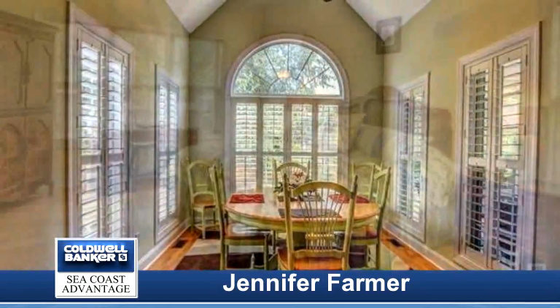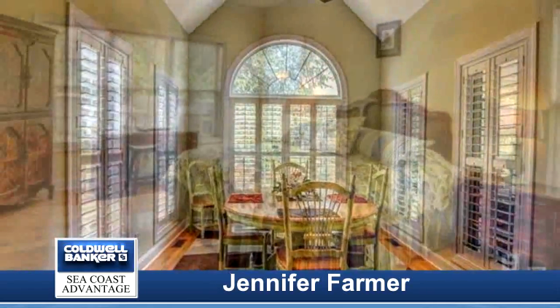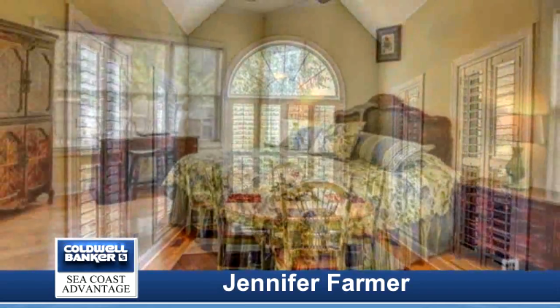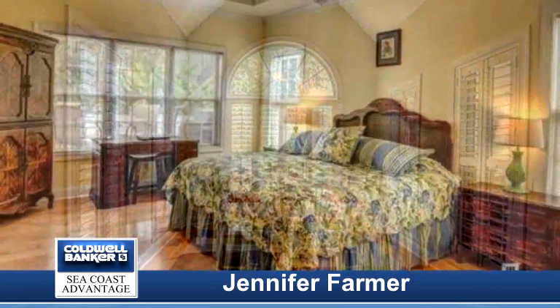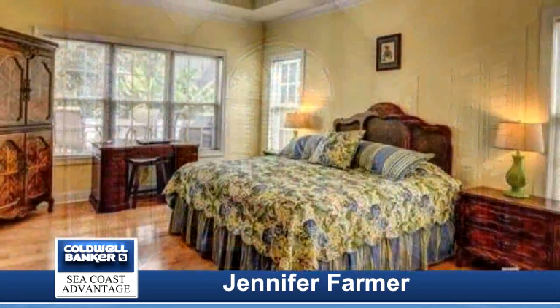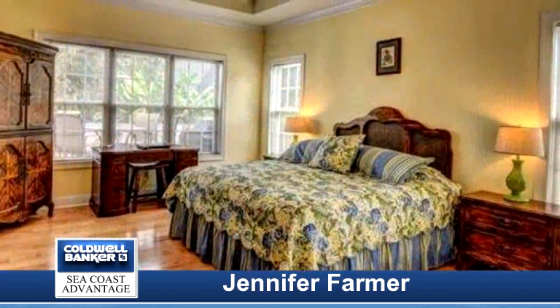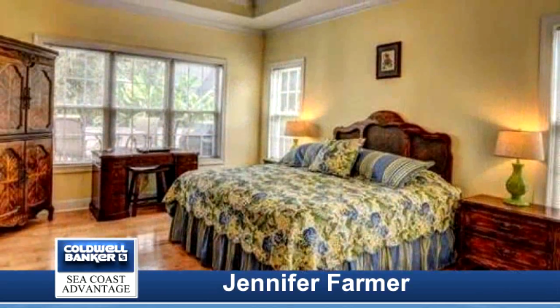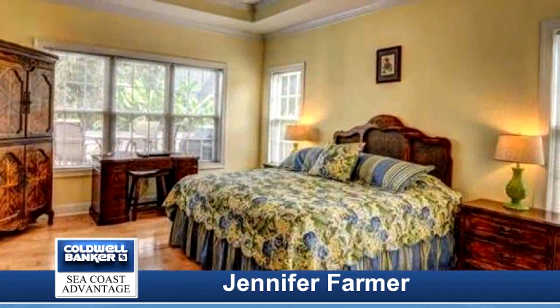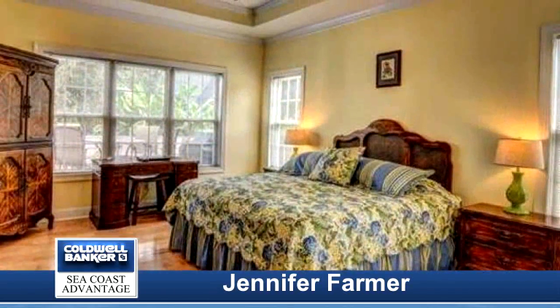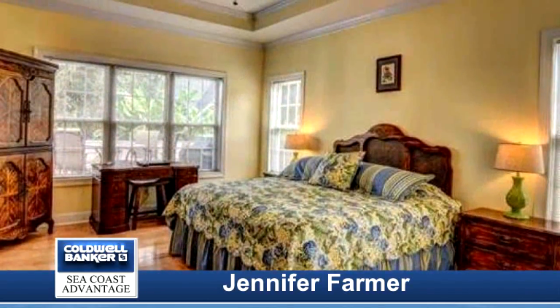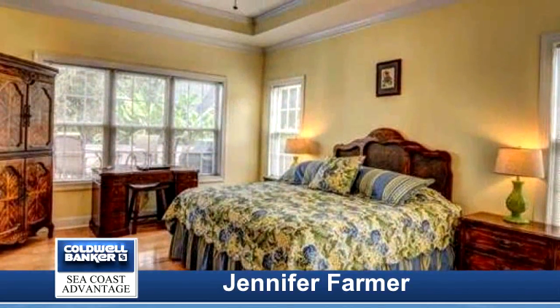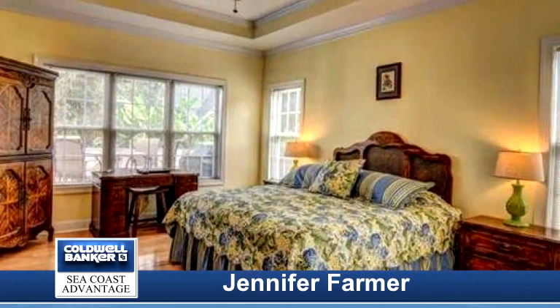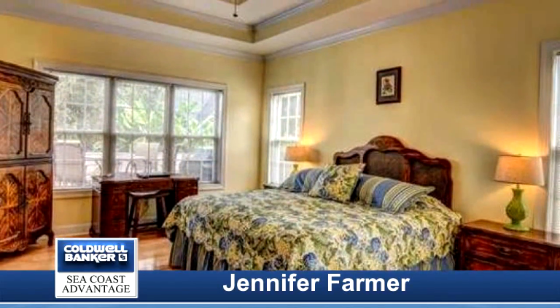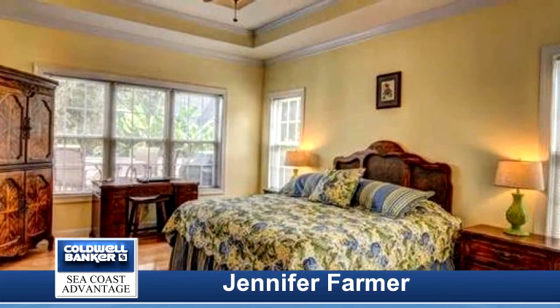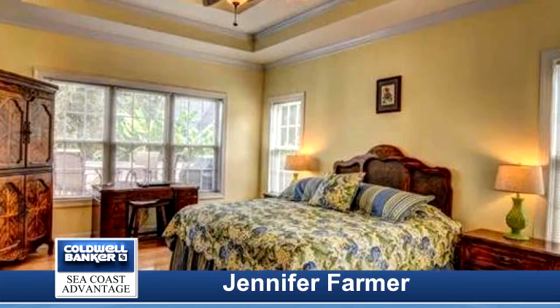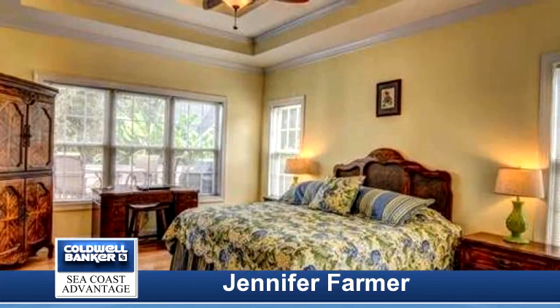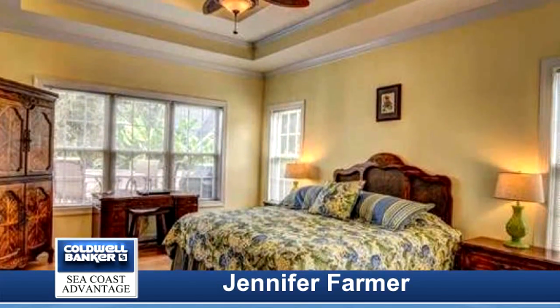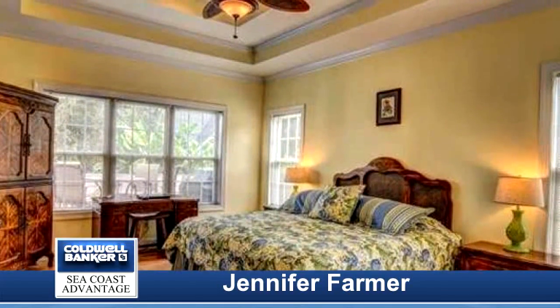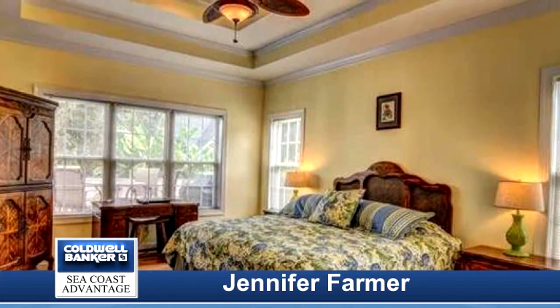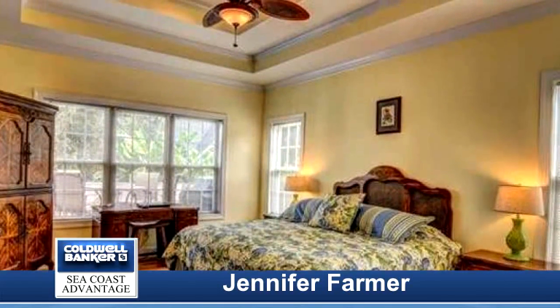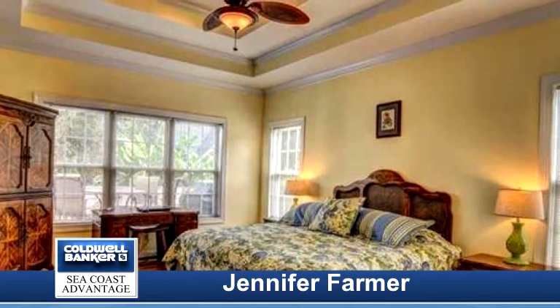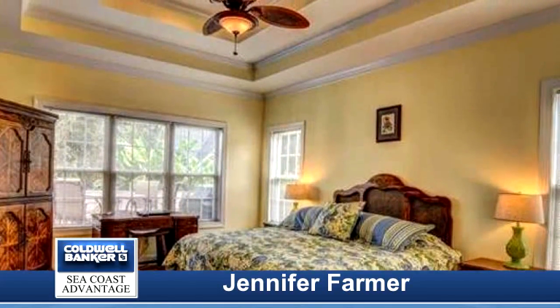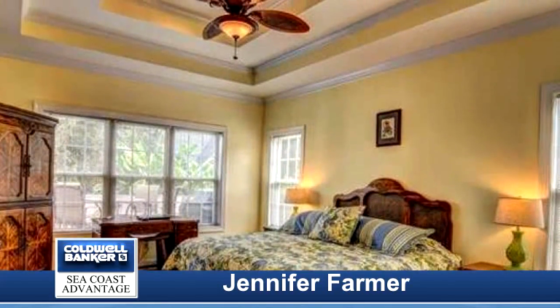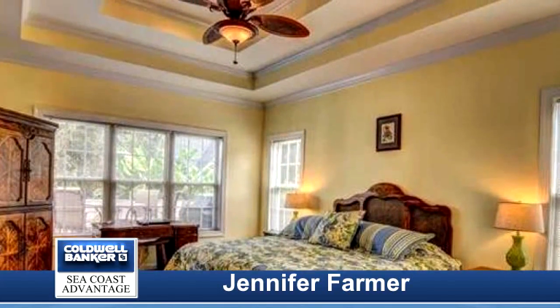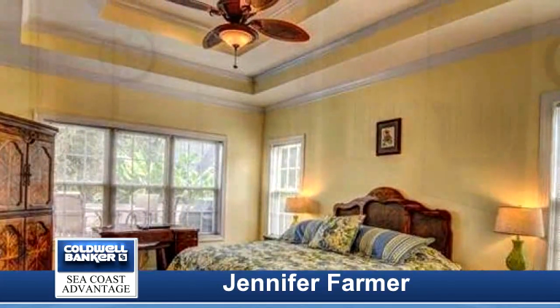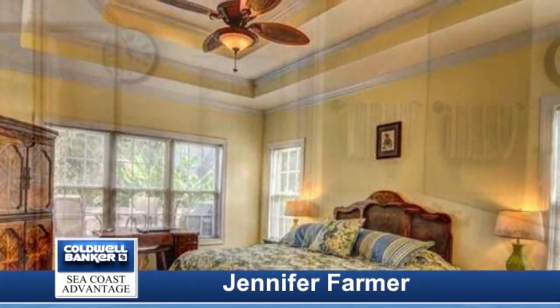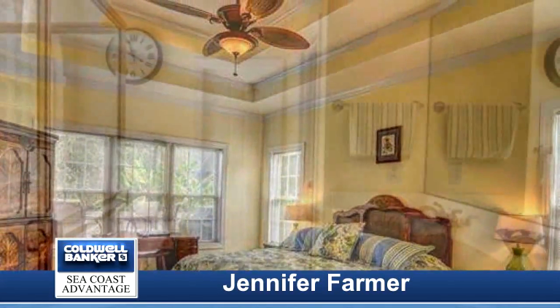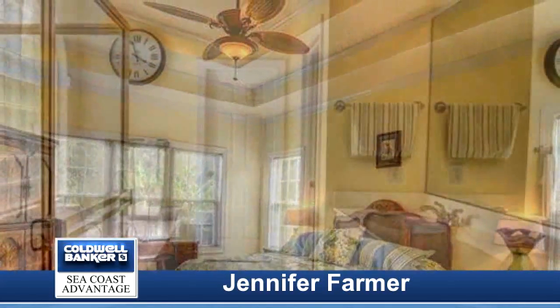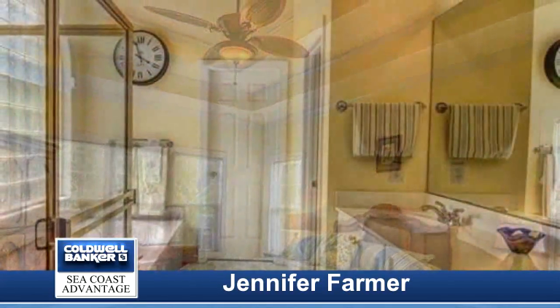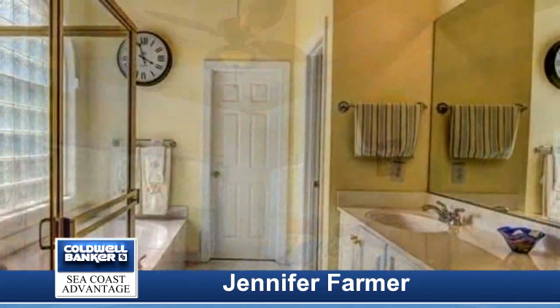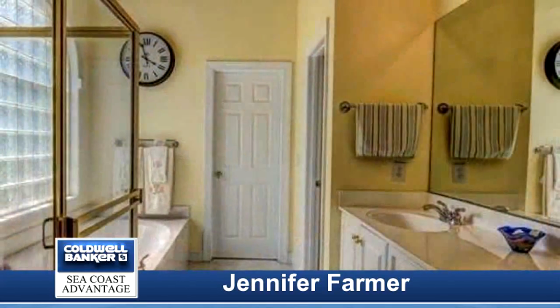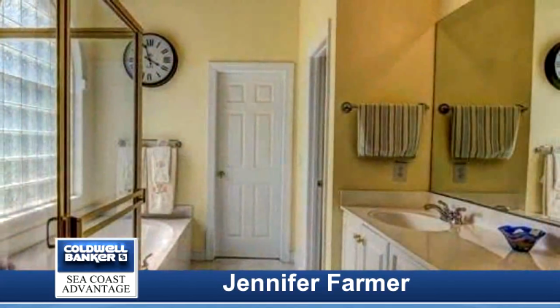Enjoy all Marsh Oaks has to offer — tennis courts, playground, and pool.